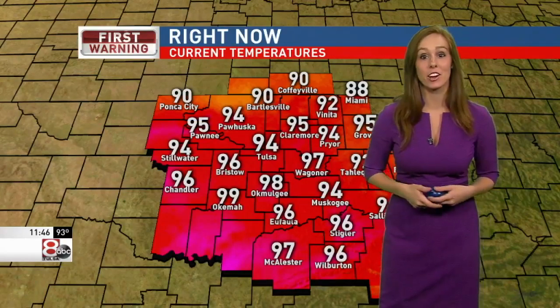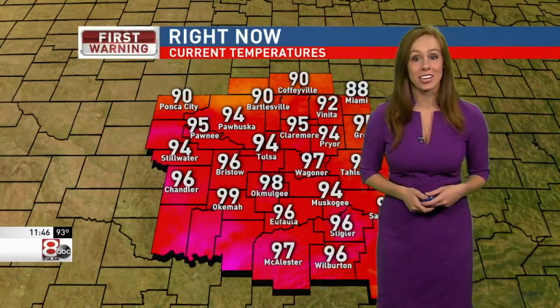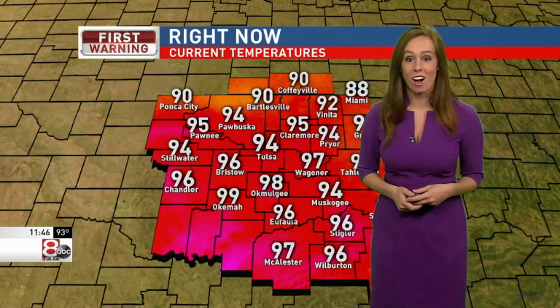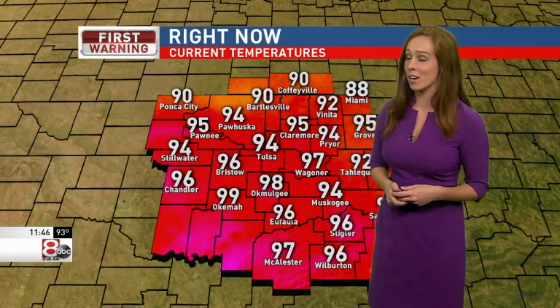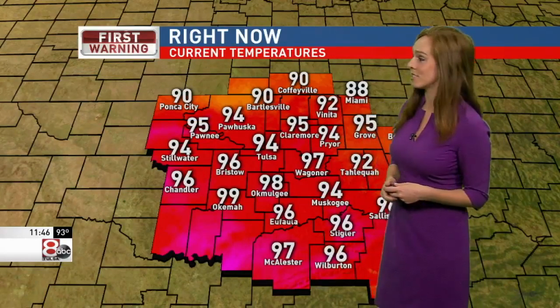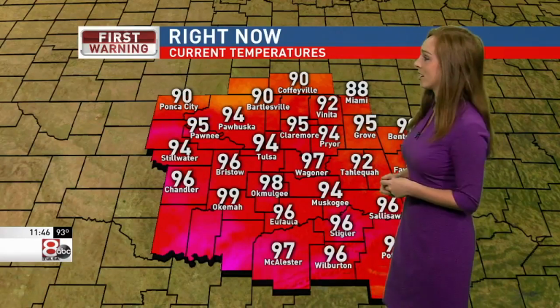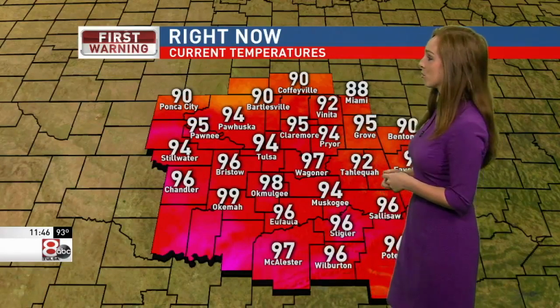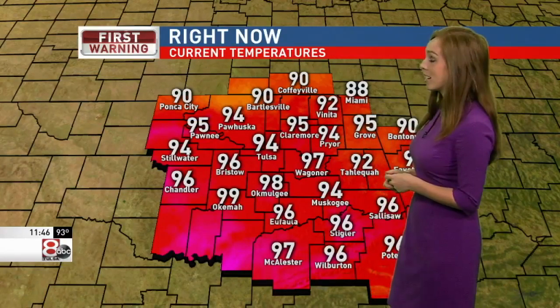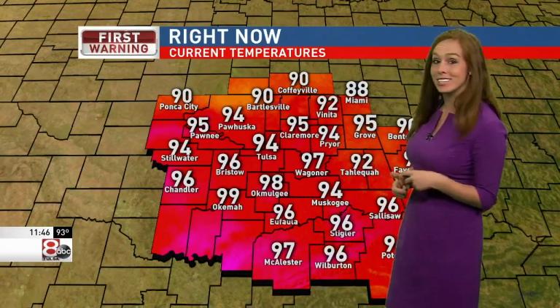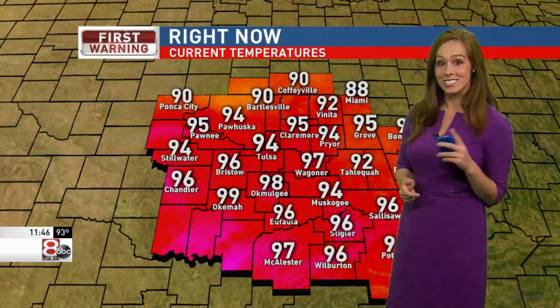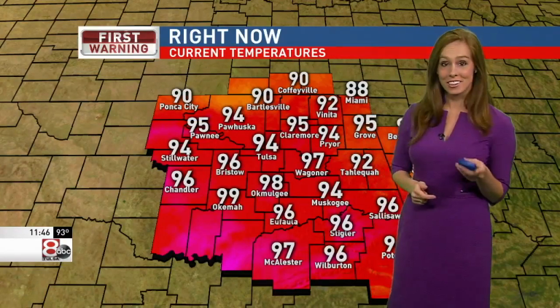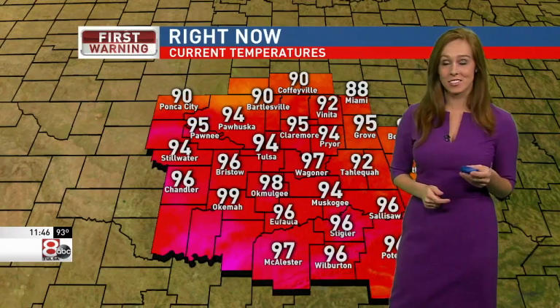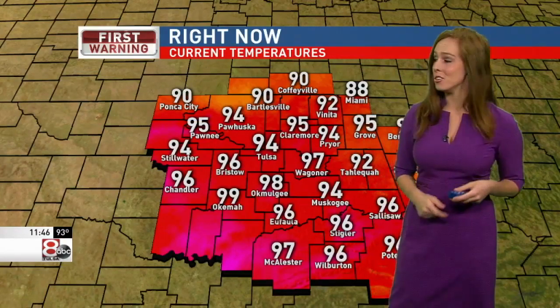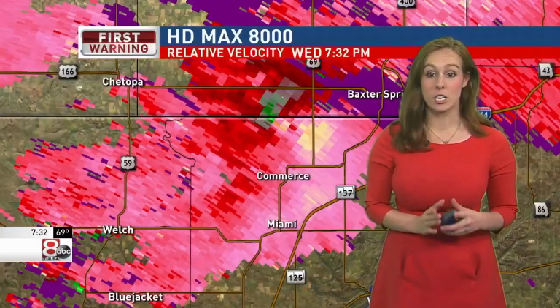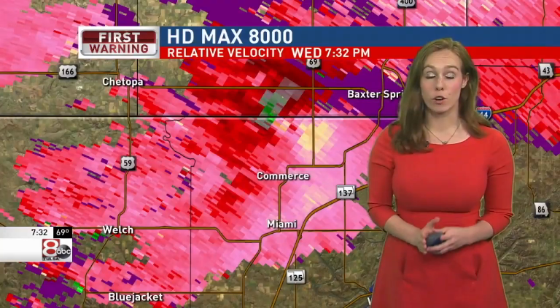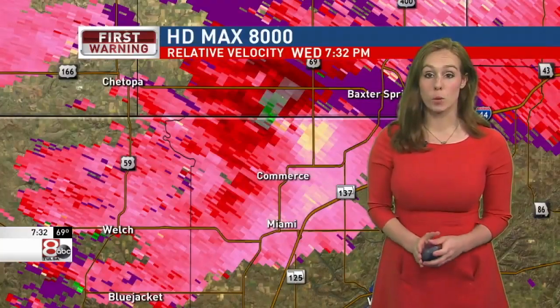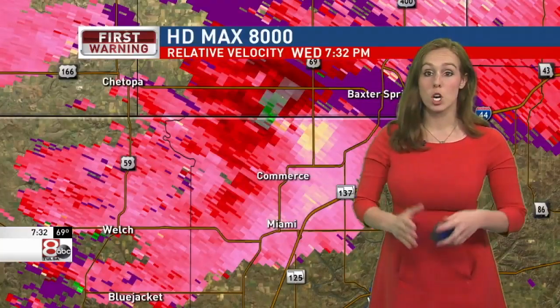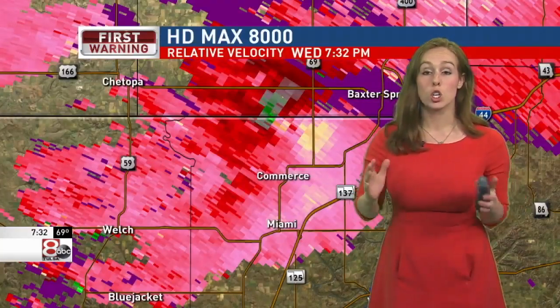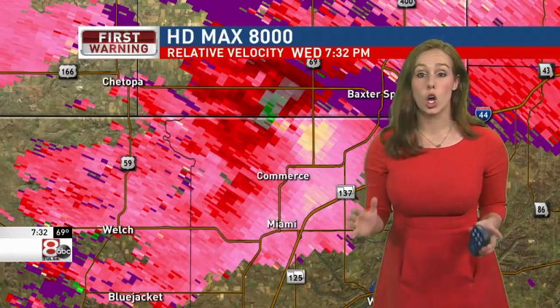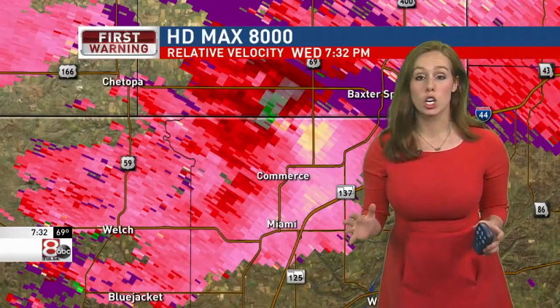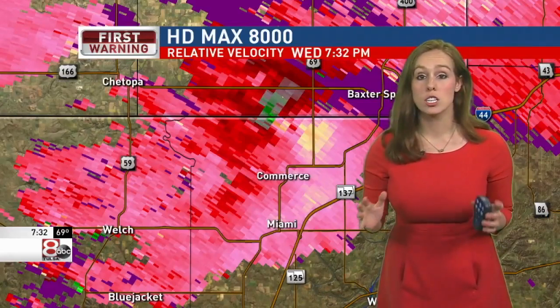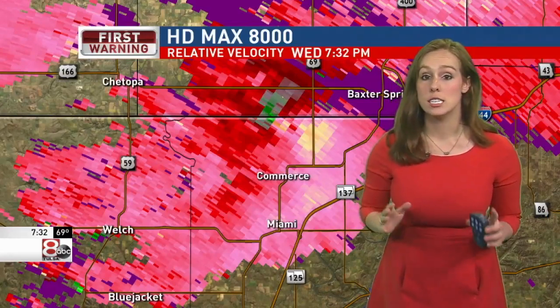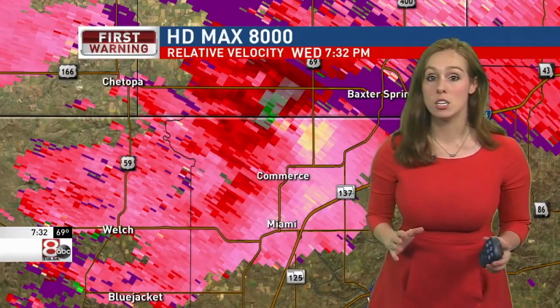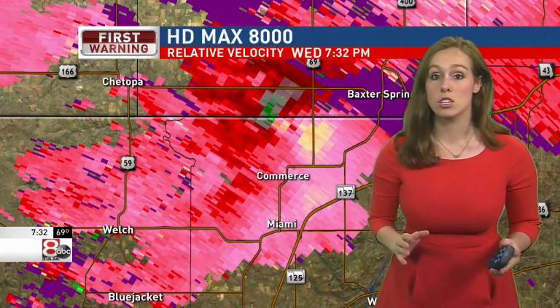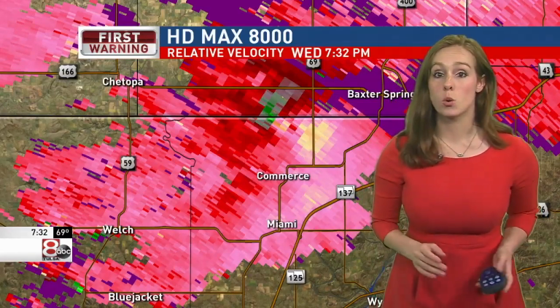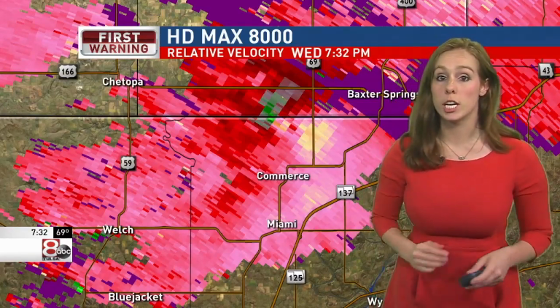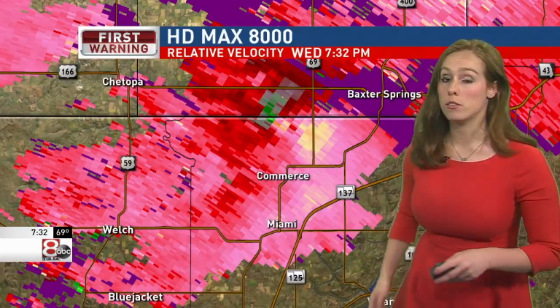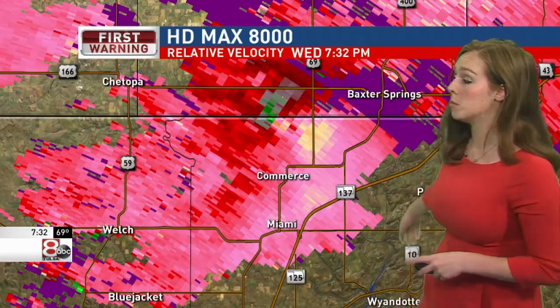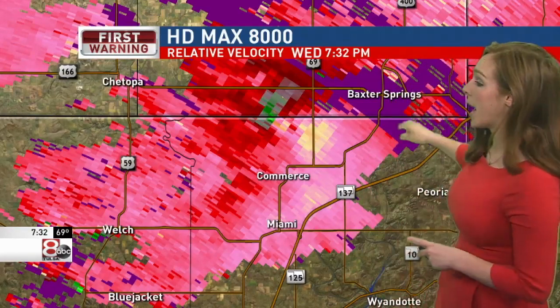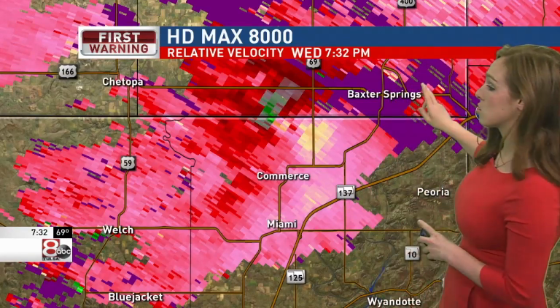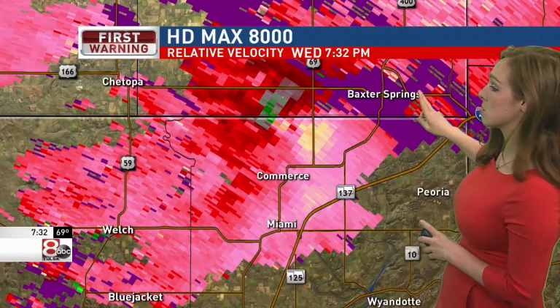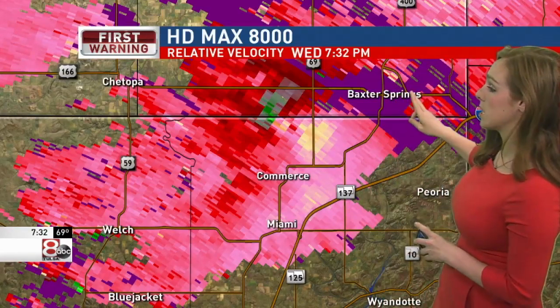Very hot outside already and it's not even noon — confirmed large dangerous tornado. If you're in Baxter Springs, take cover immediately.